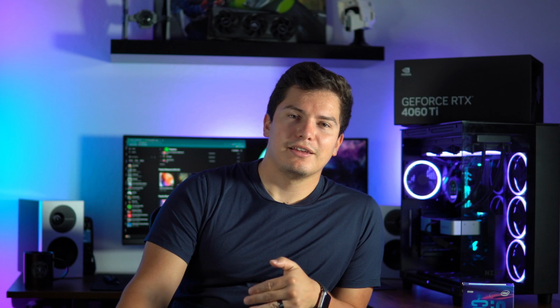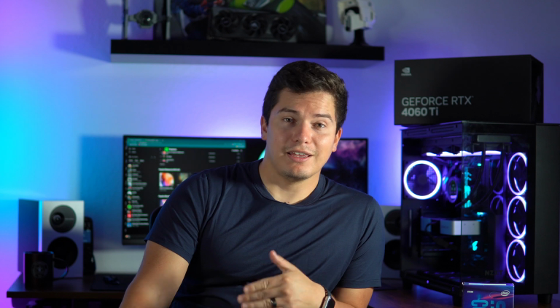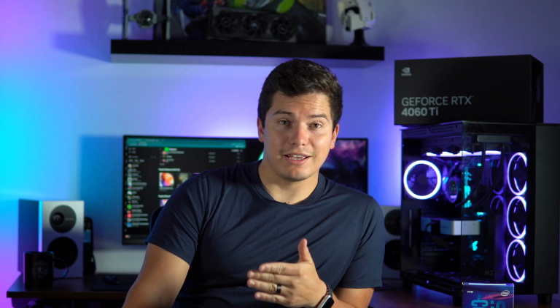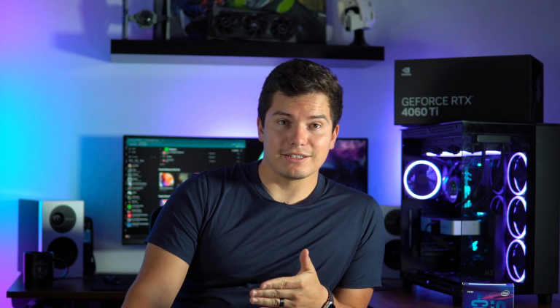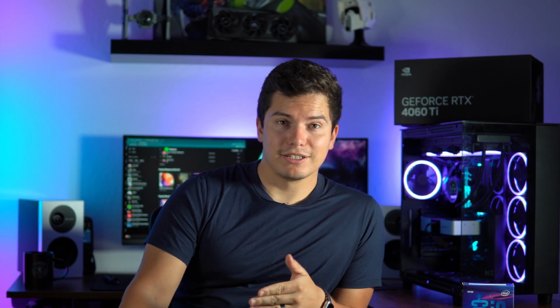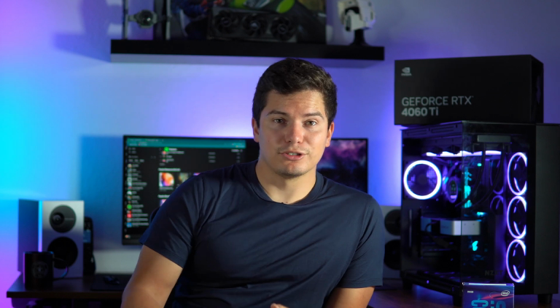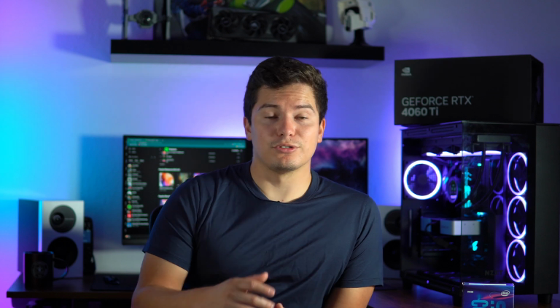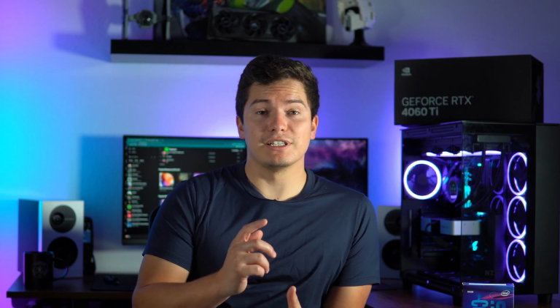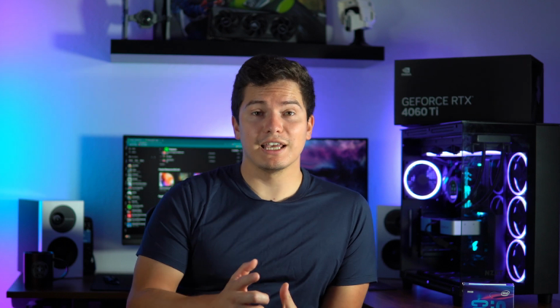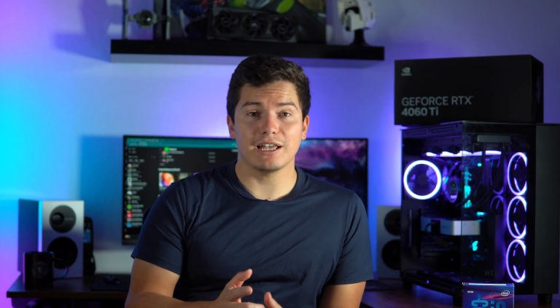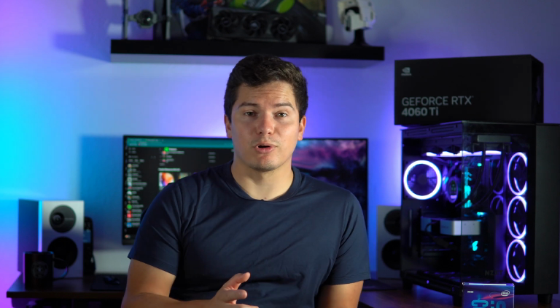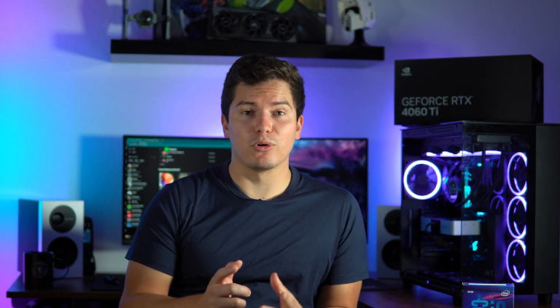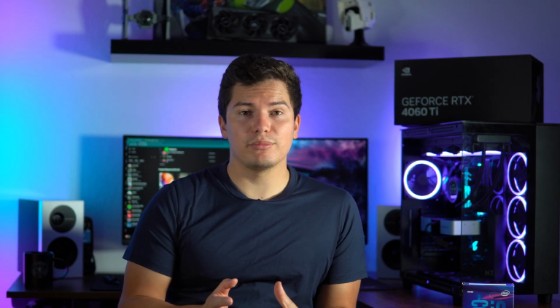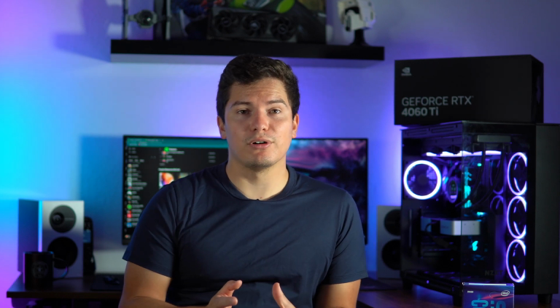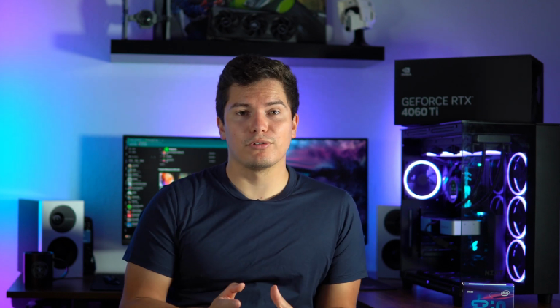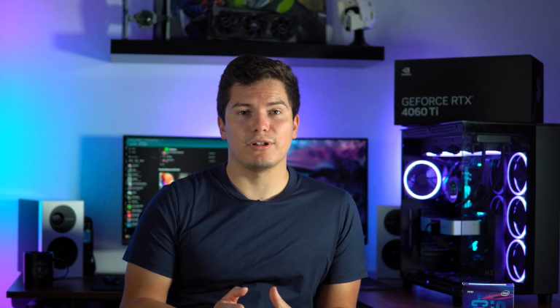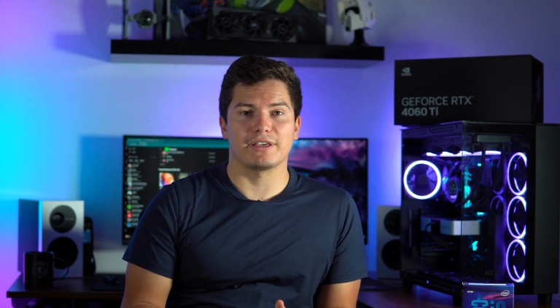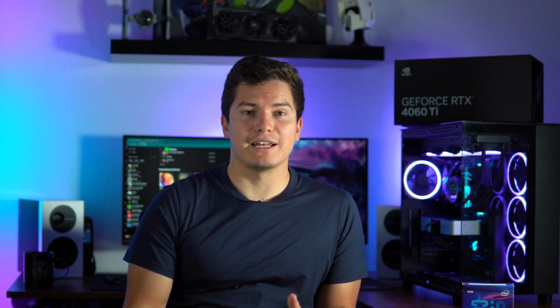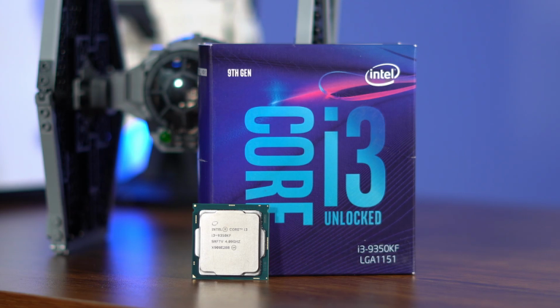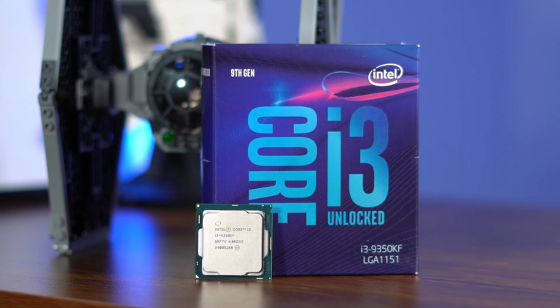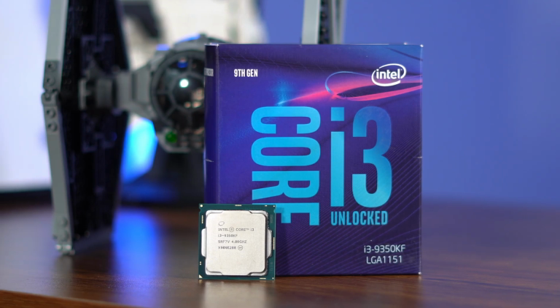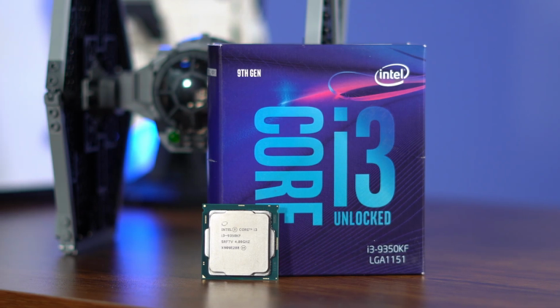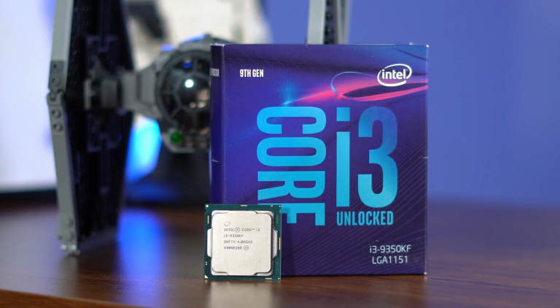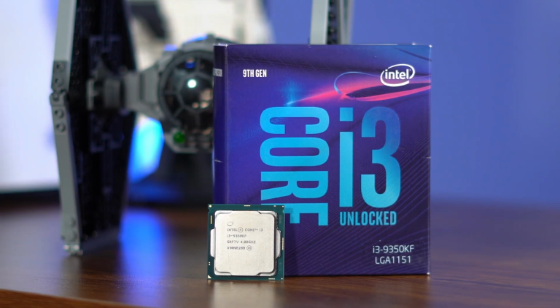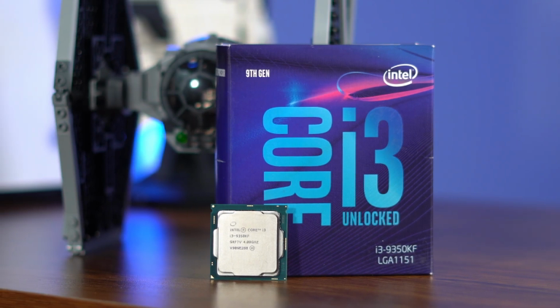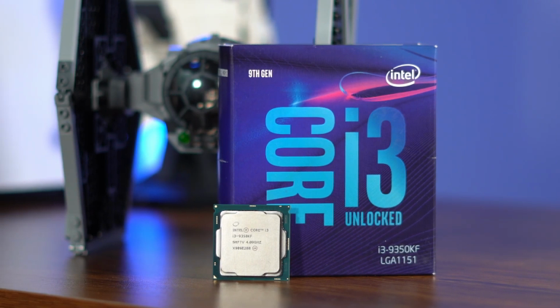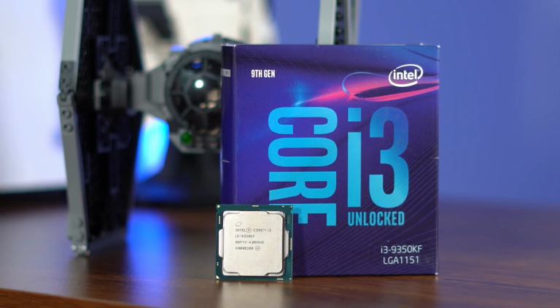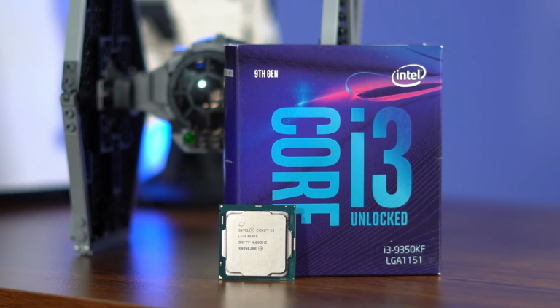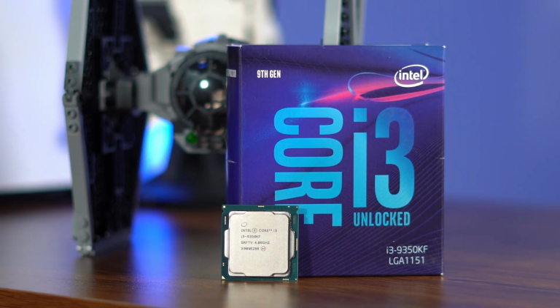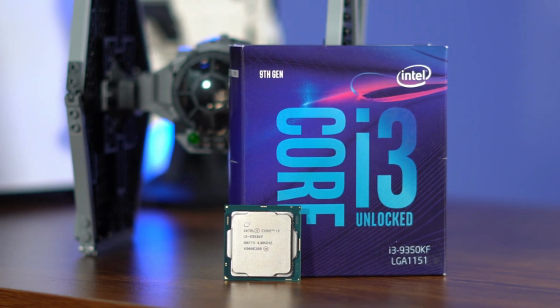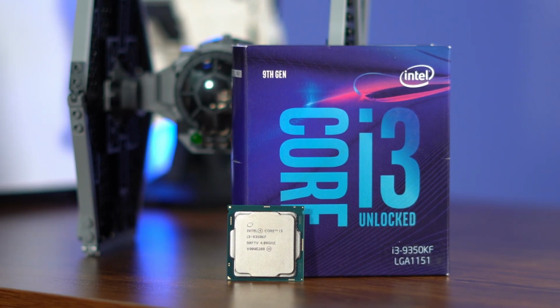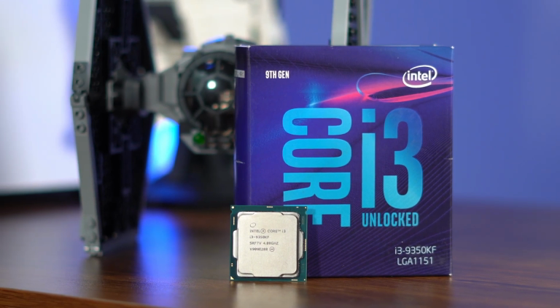Hey guys, so today I'm going to be overclocking an i3-9350KF.